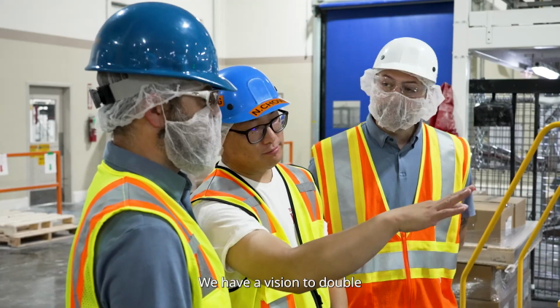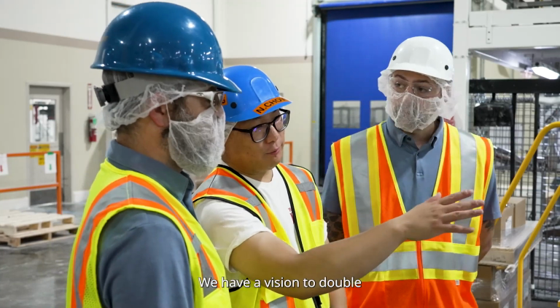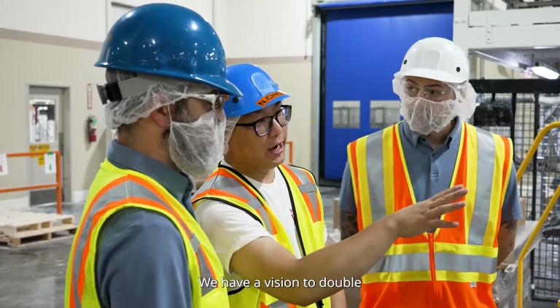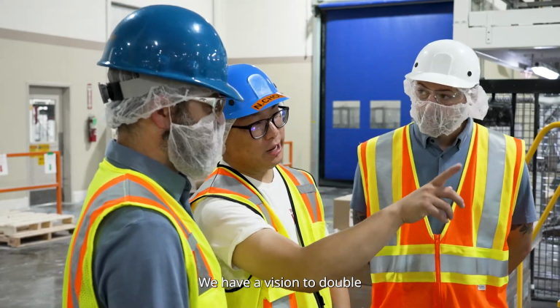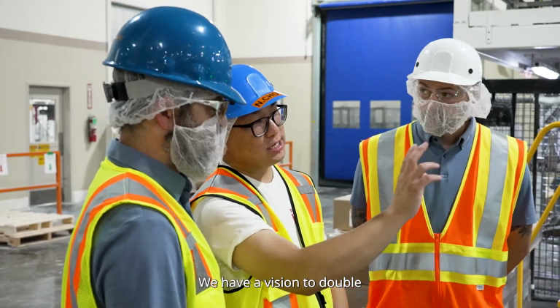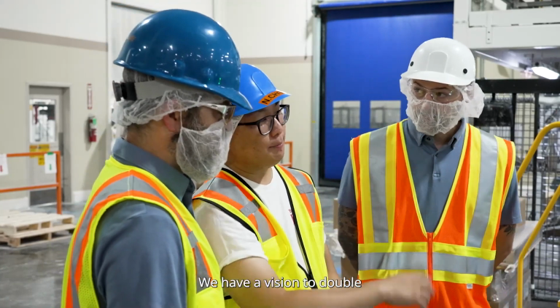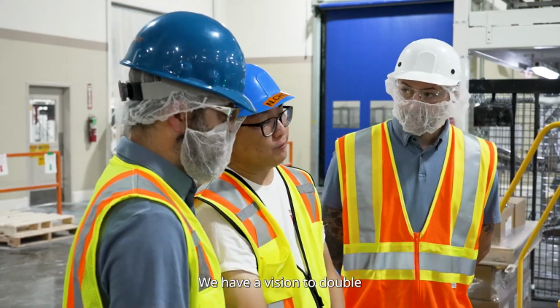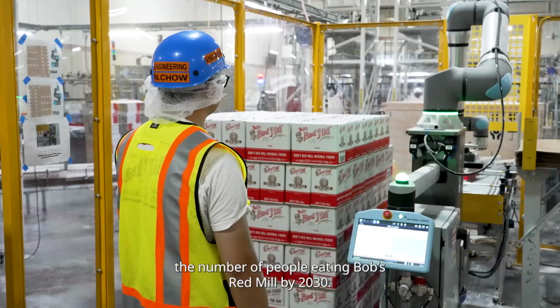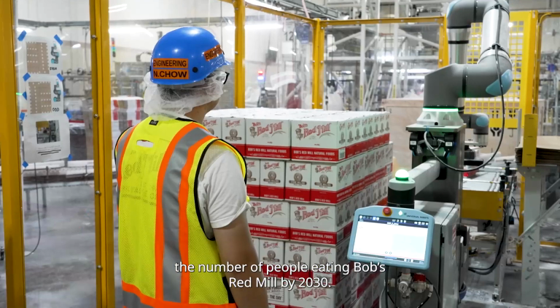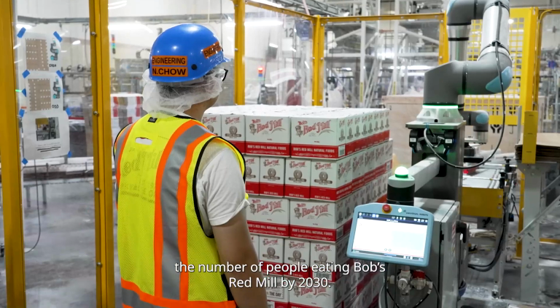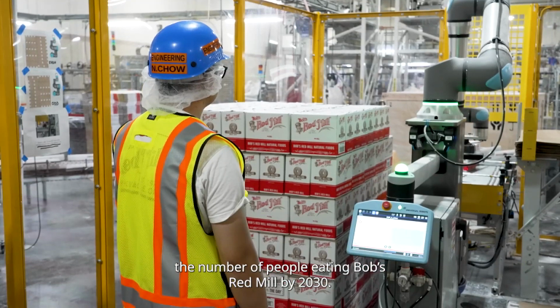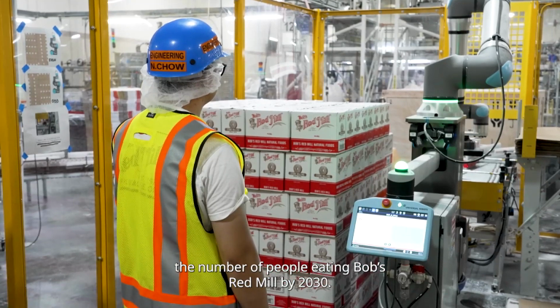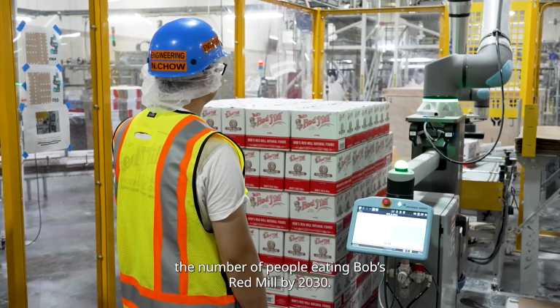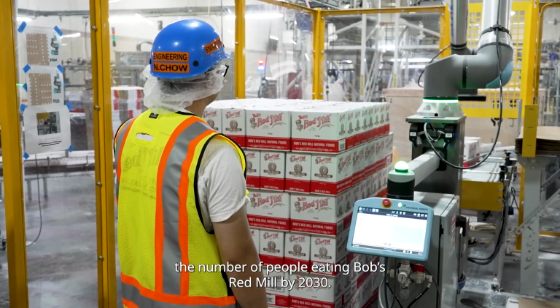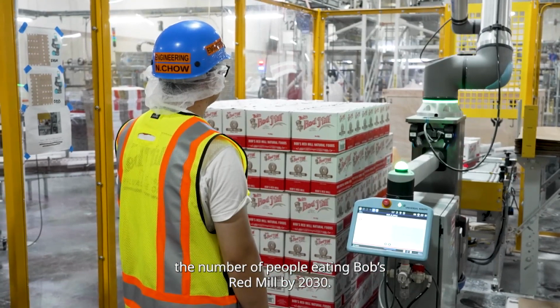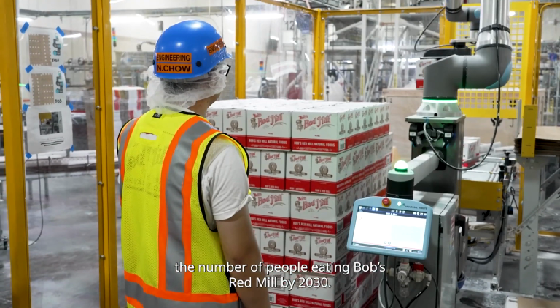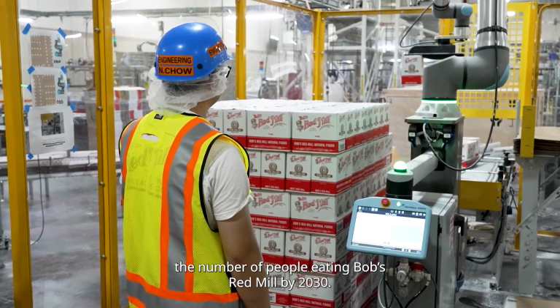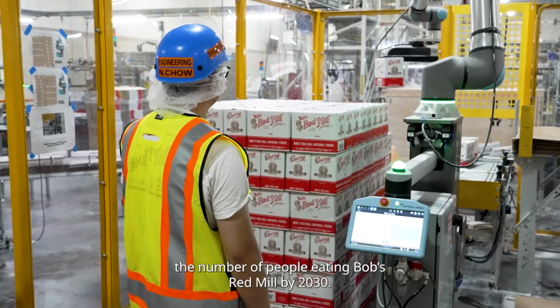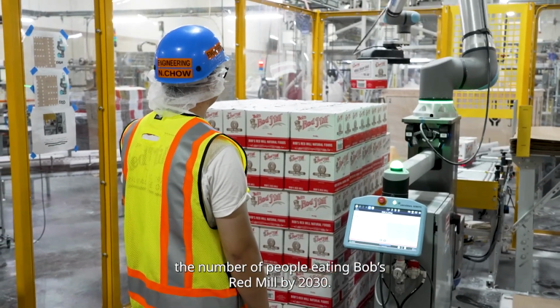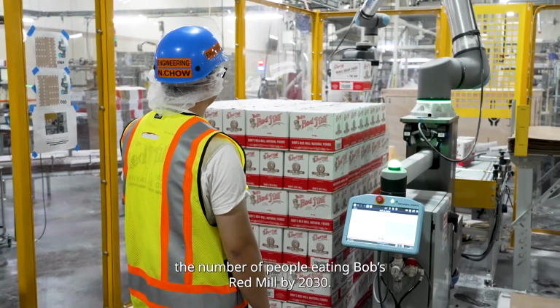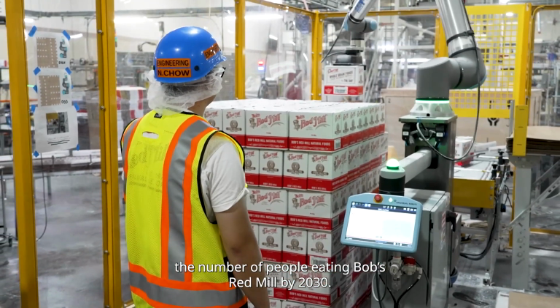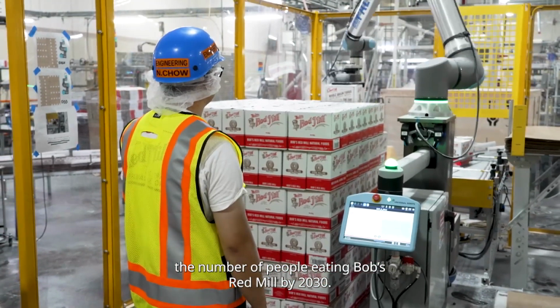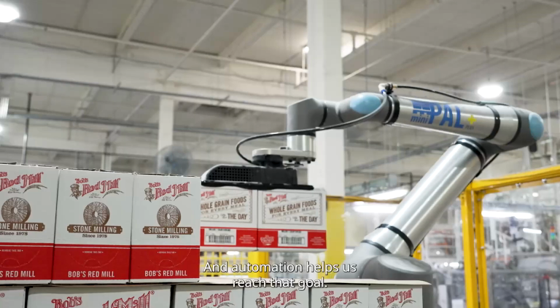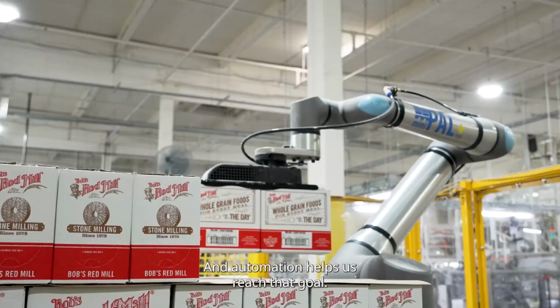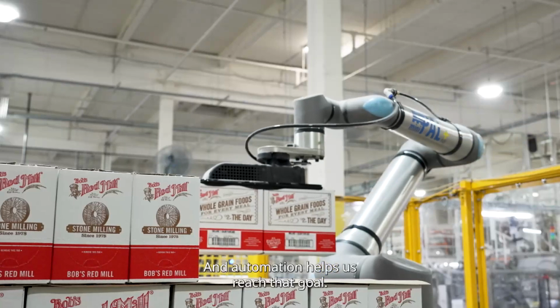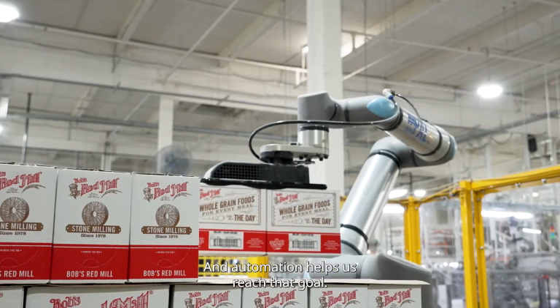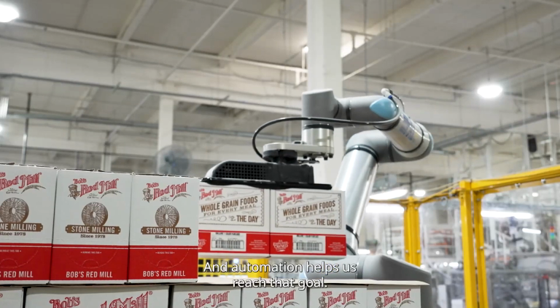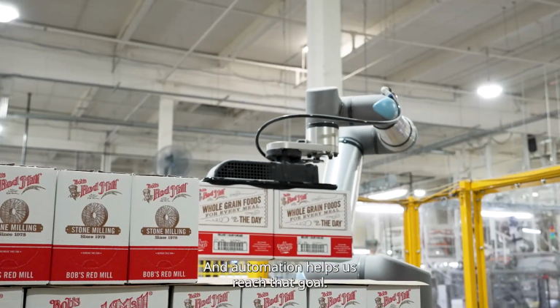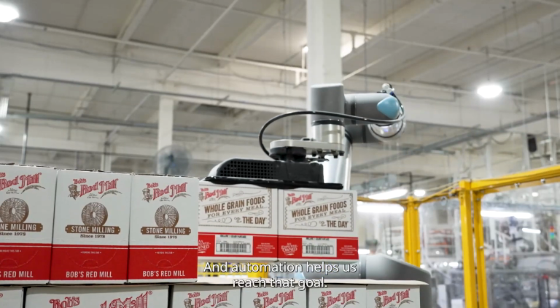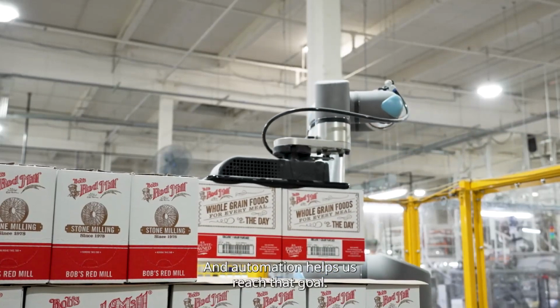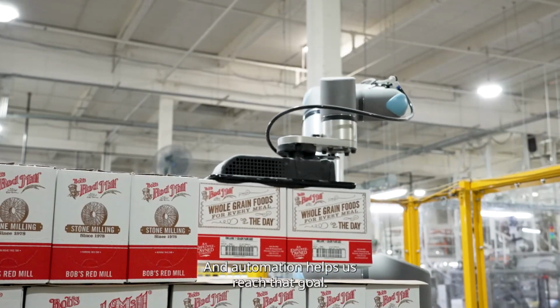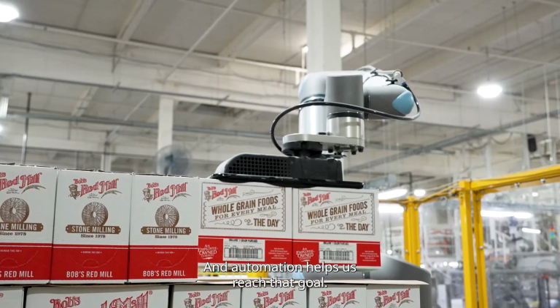Bob's Red Mill has a vision to double the number of people eating Bob's Red Mill by 2030, and automation helps us get to that goal.